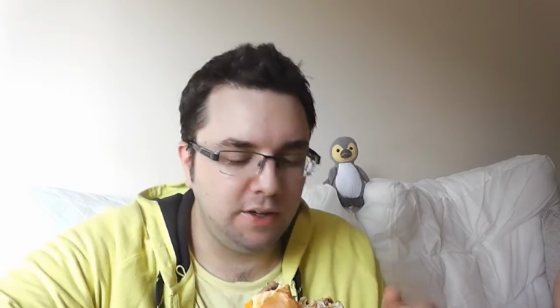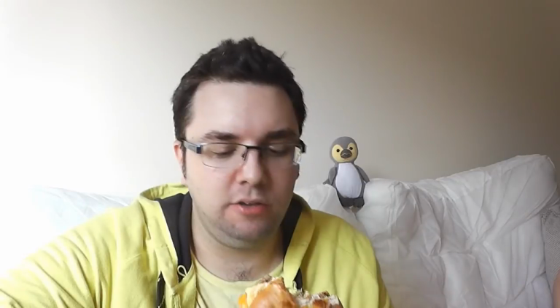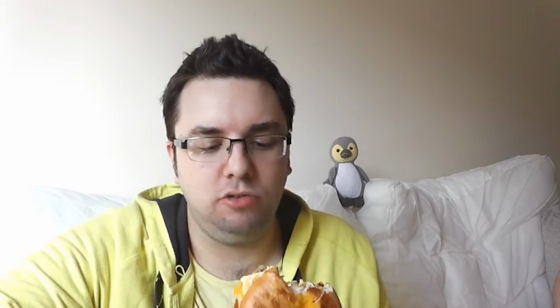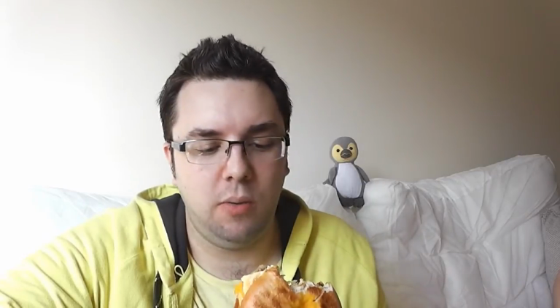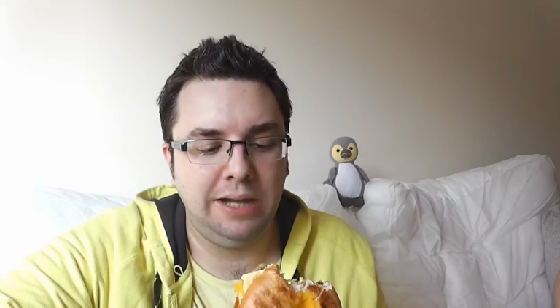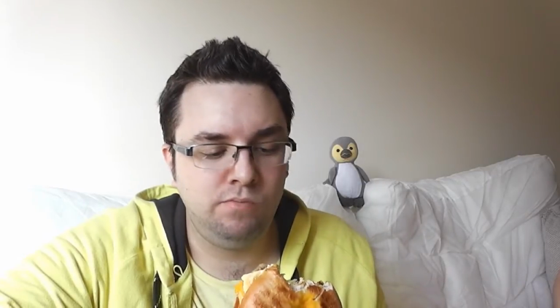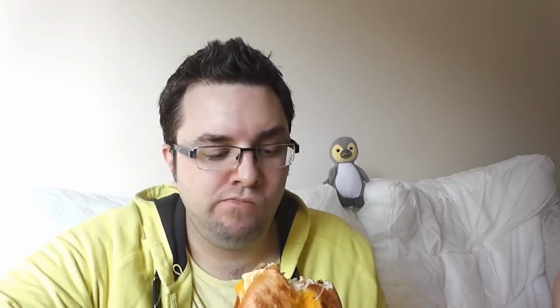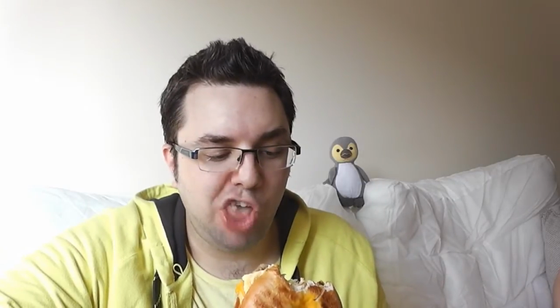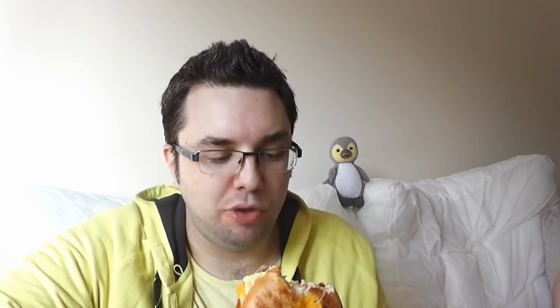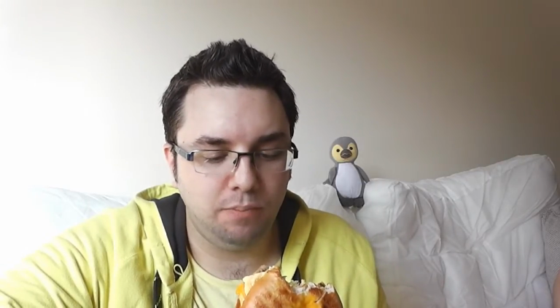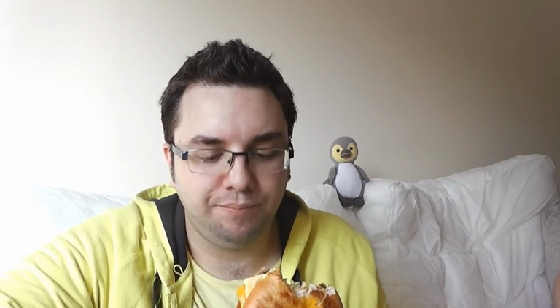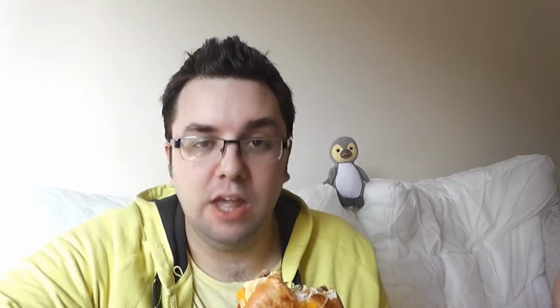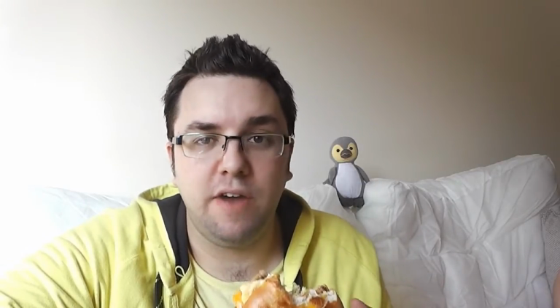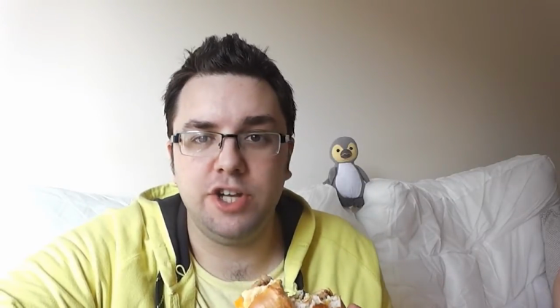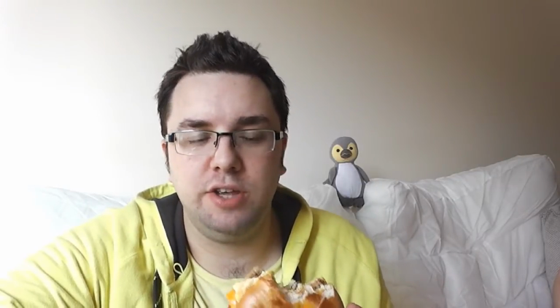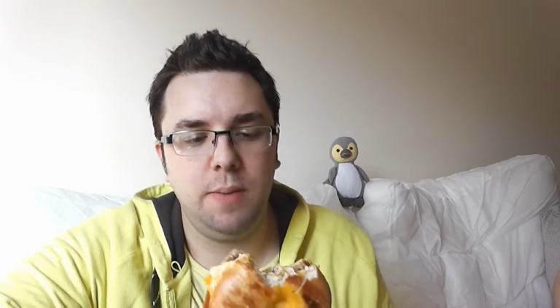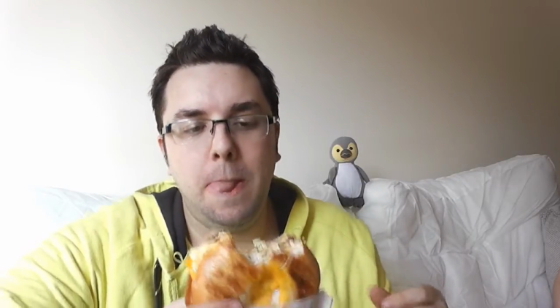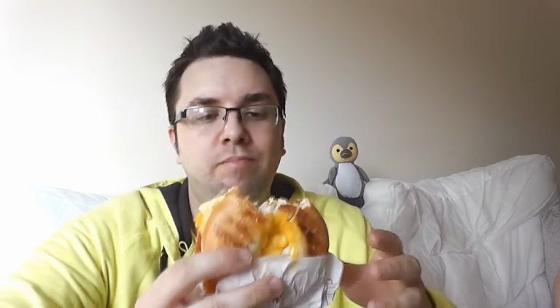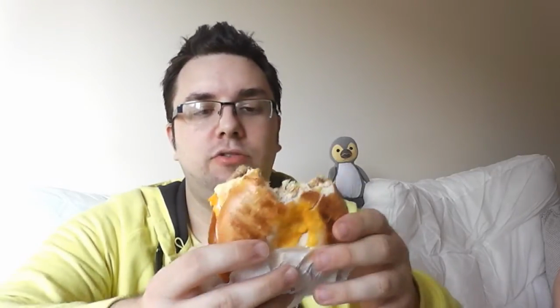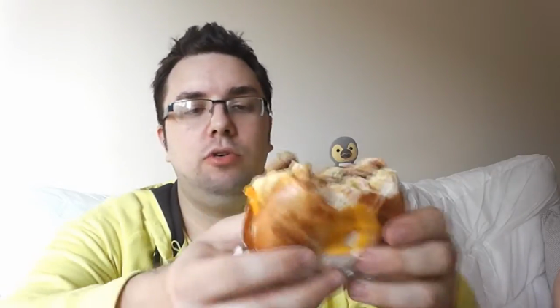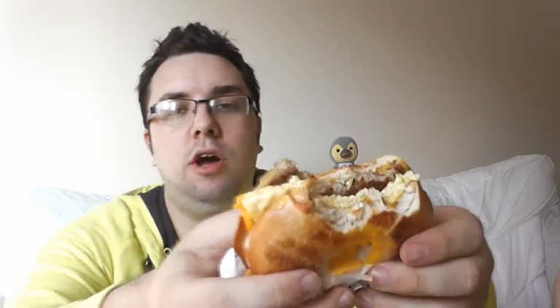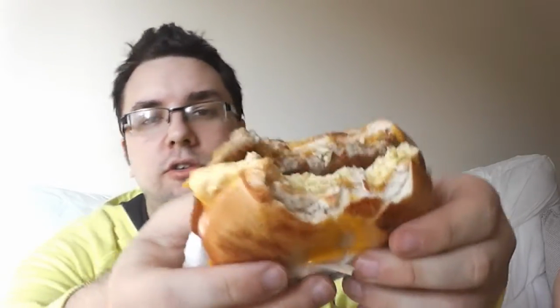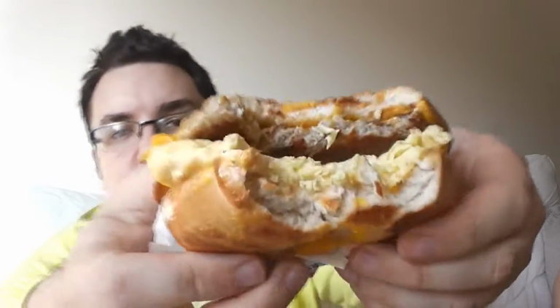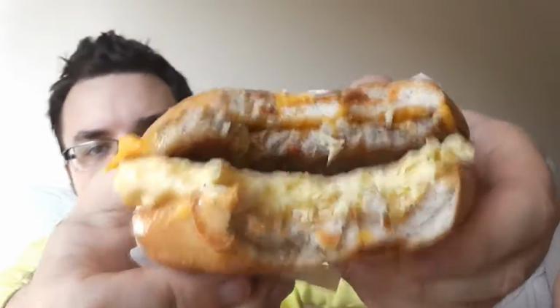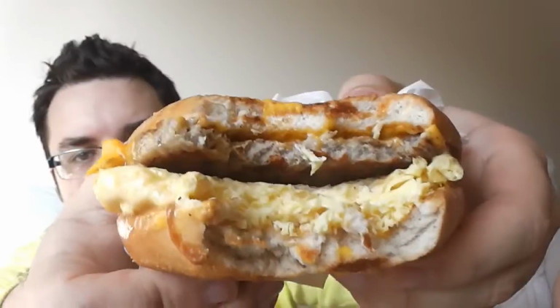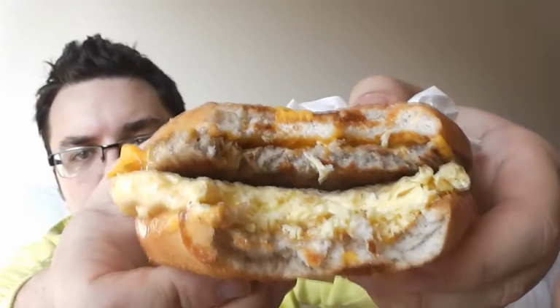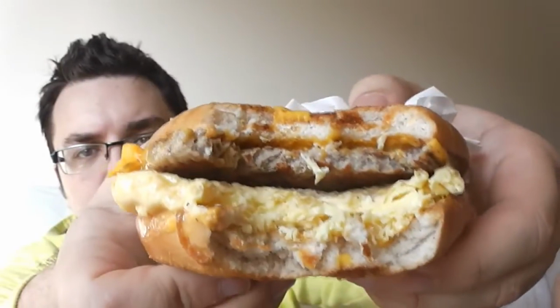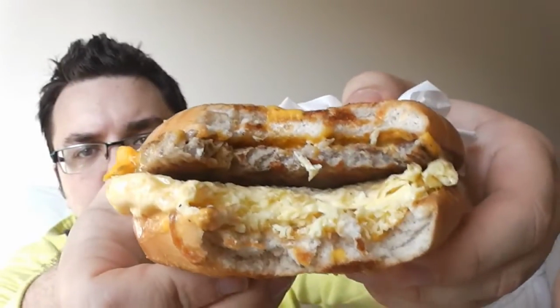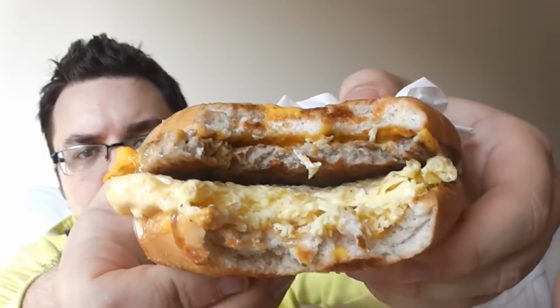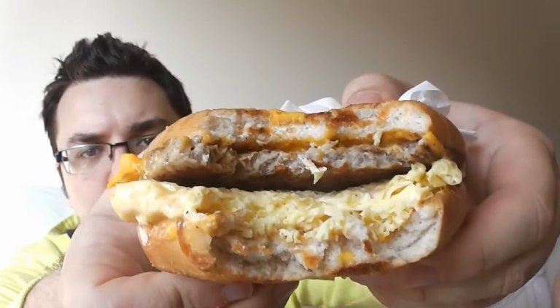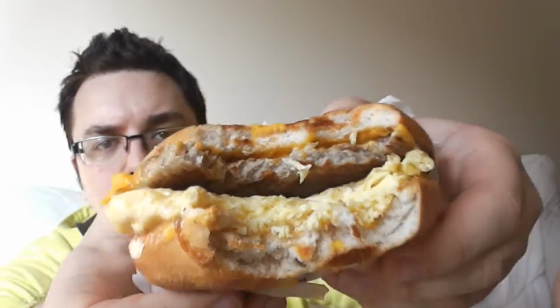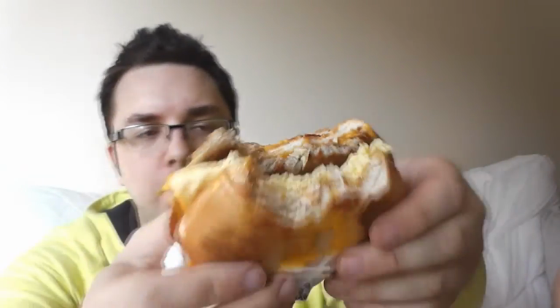The thing that hits you straight away is that it's very cheesy. There's two slices of cheese on there — one on the top and one on the bottom.